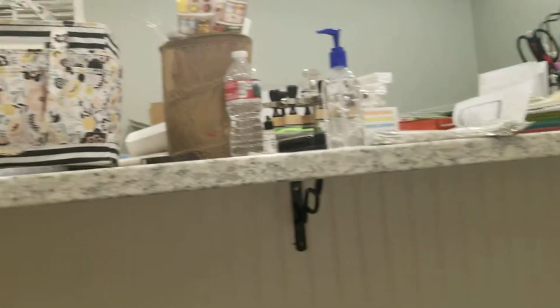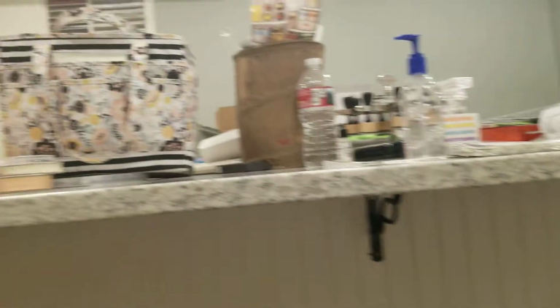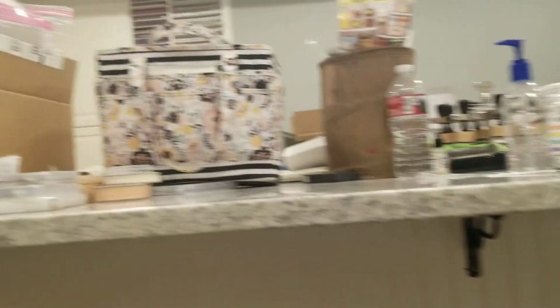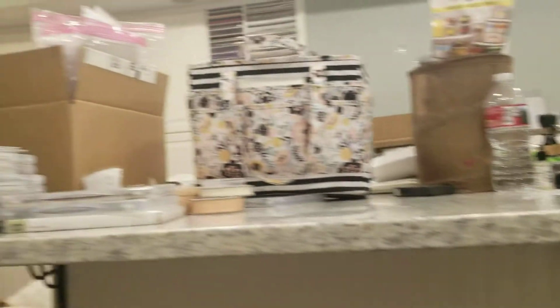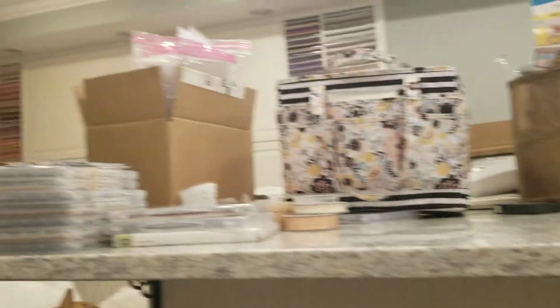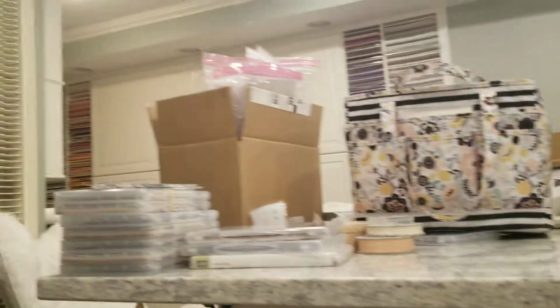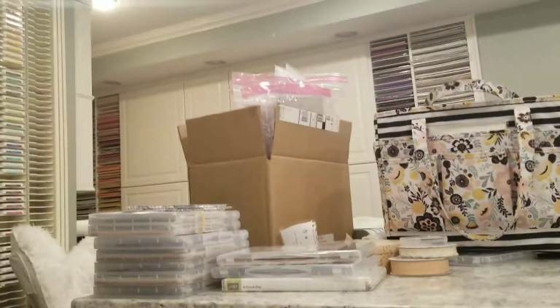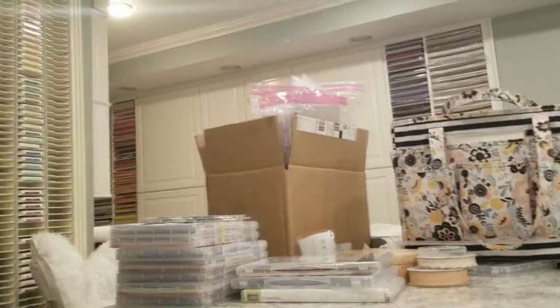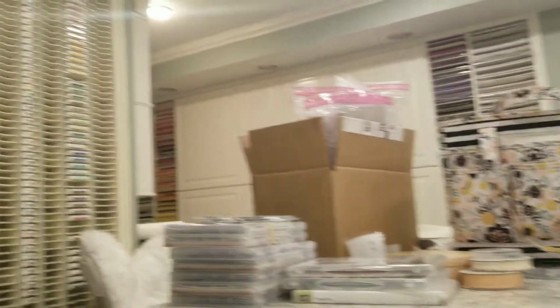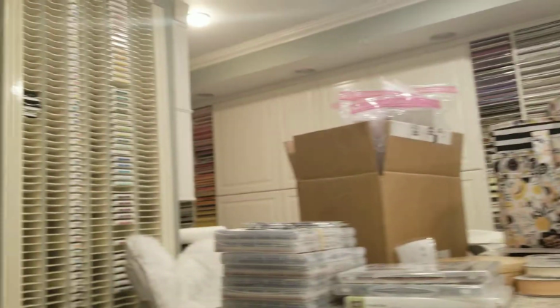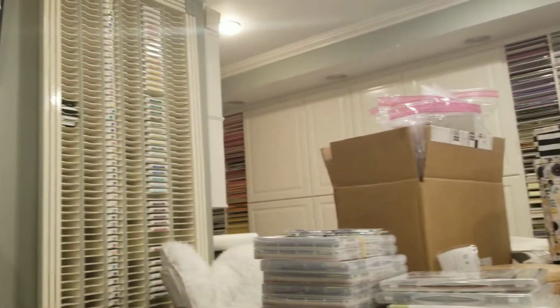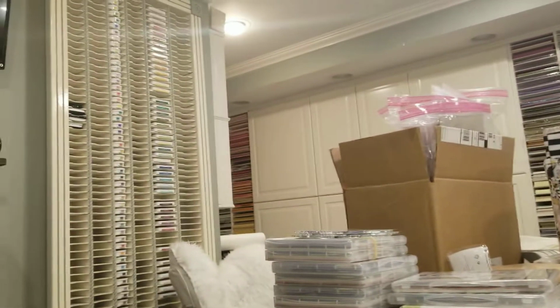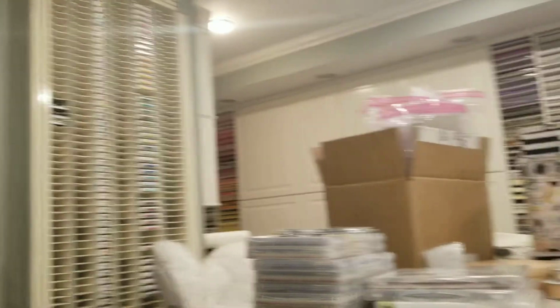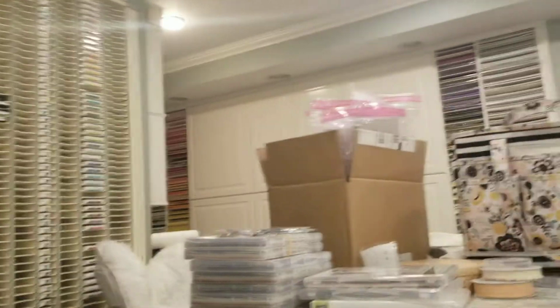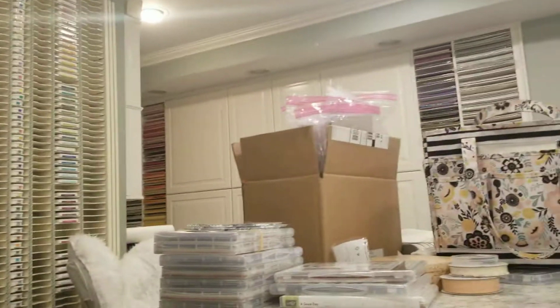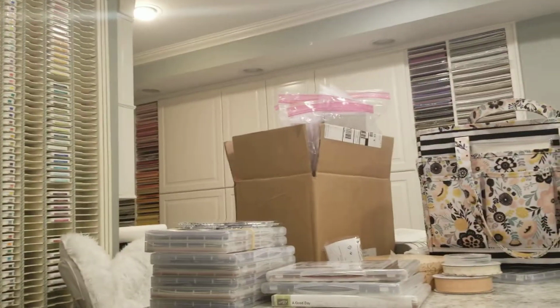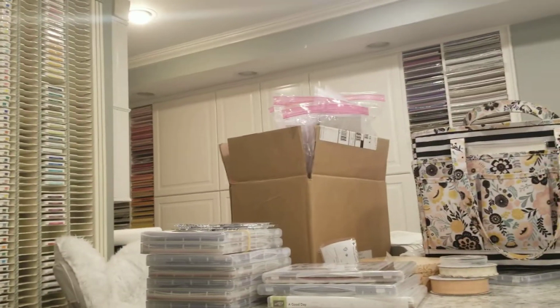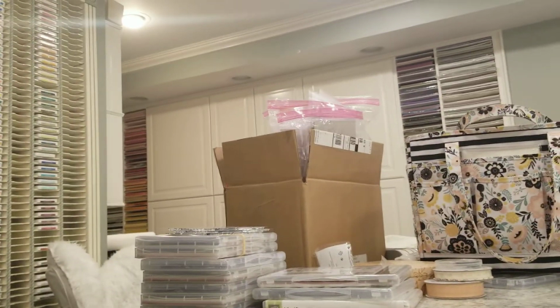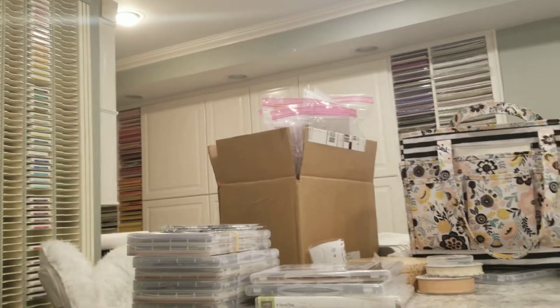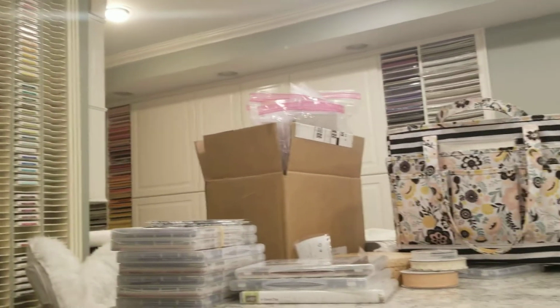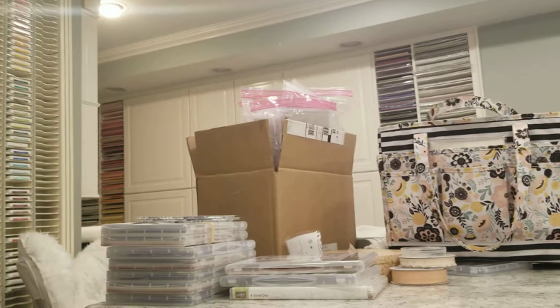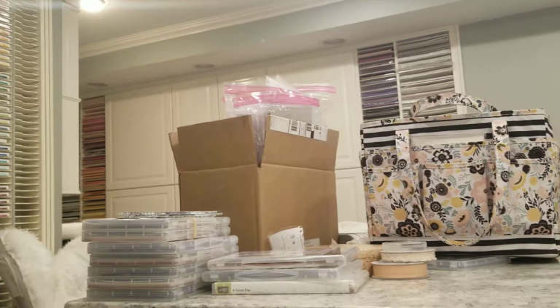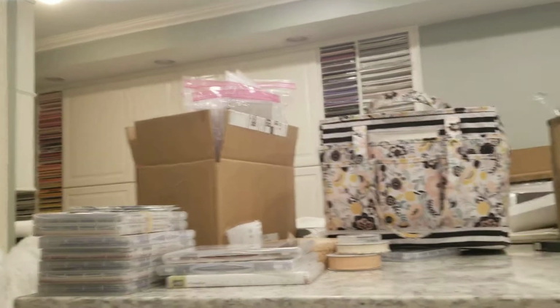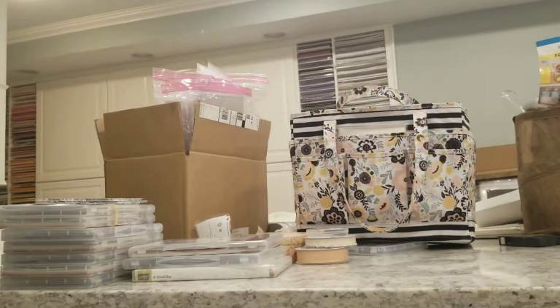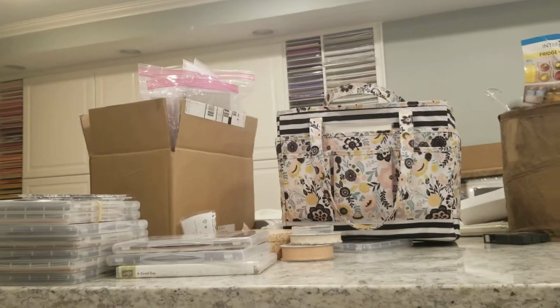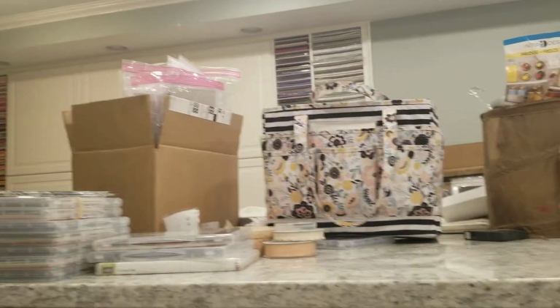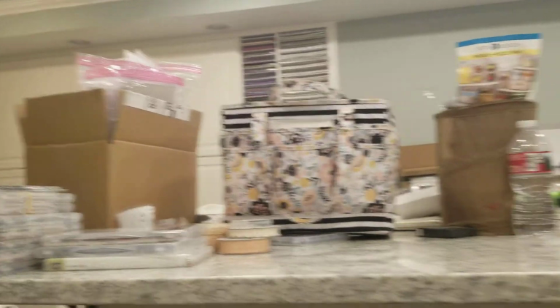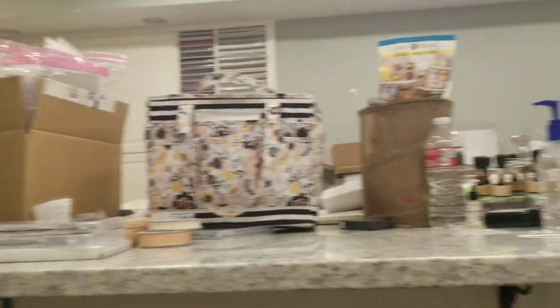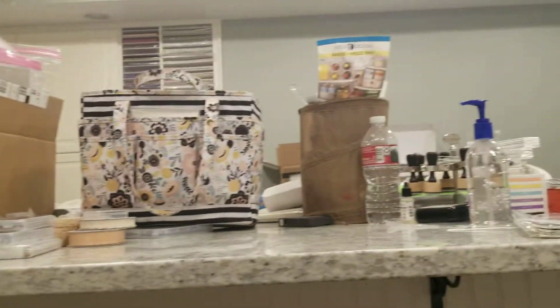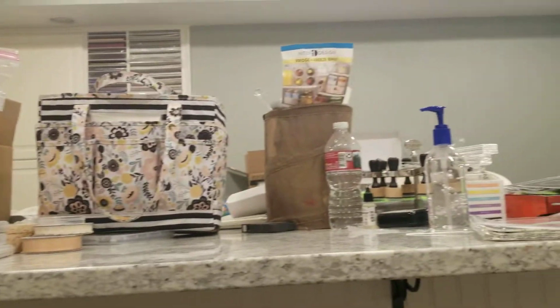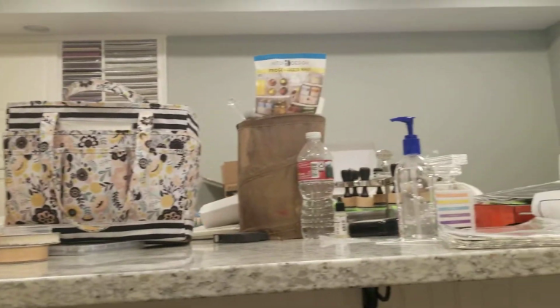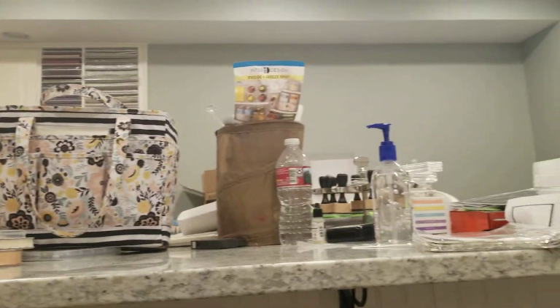This is an office — my wife's office. There's a lot of stamps, a lot of paper, a lot of inks, a lot of markers.